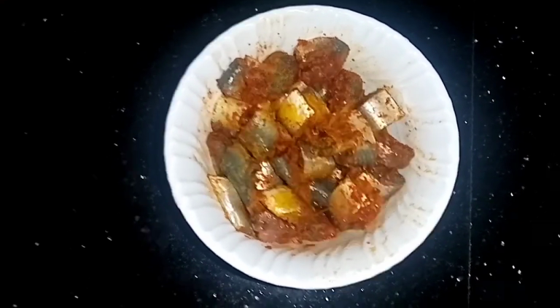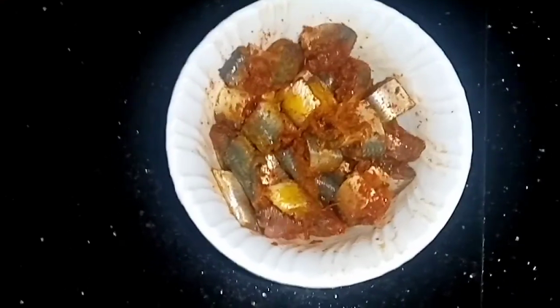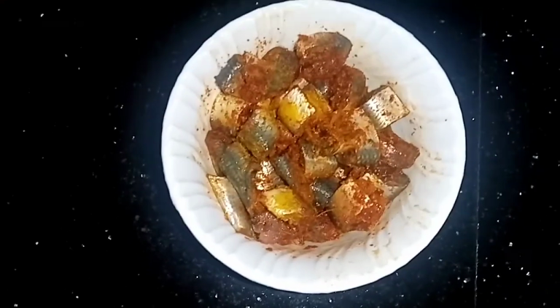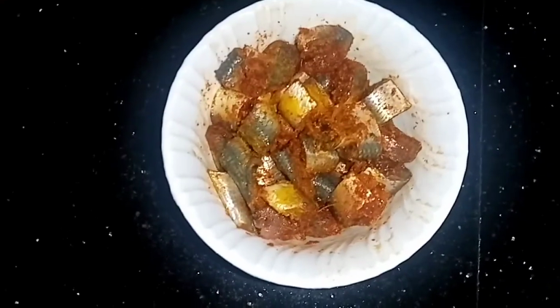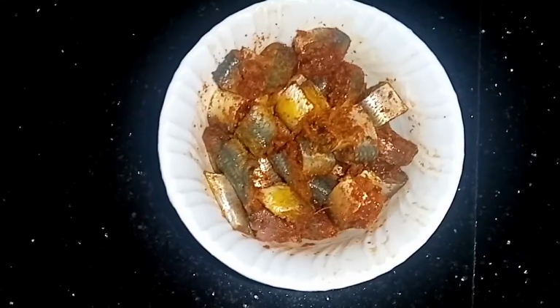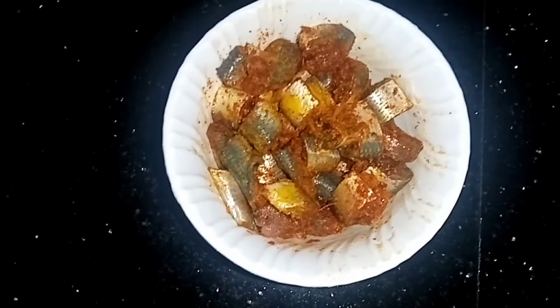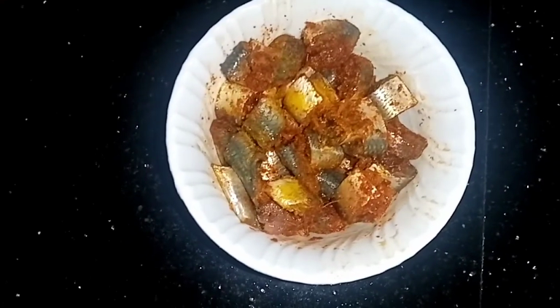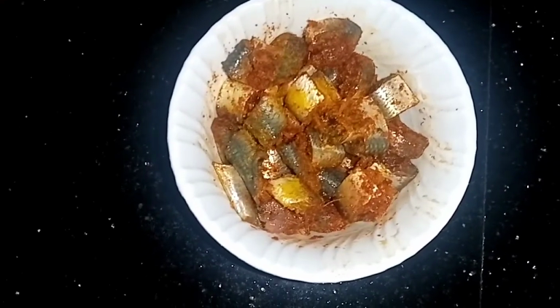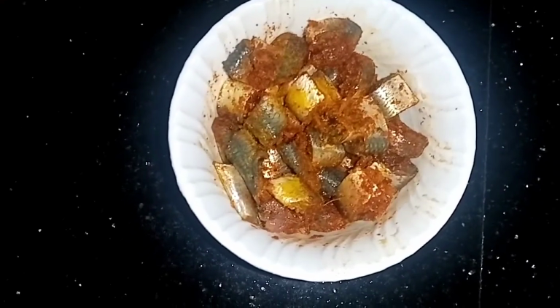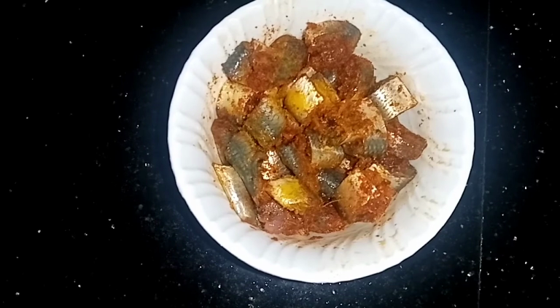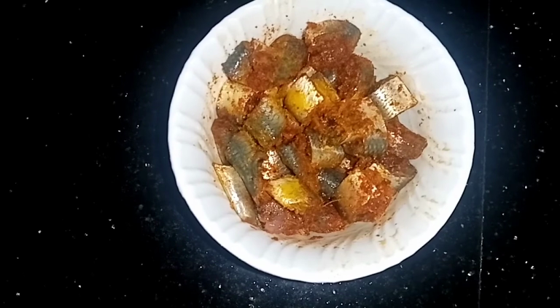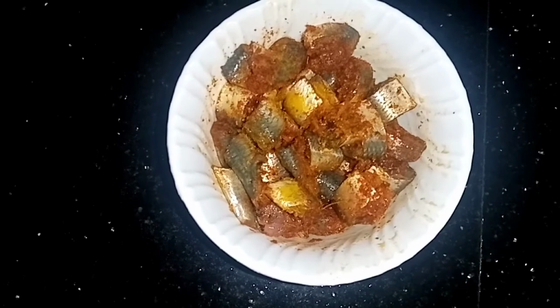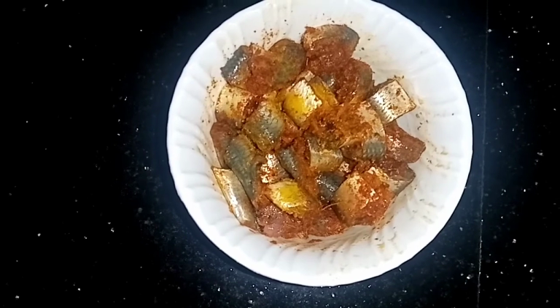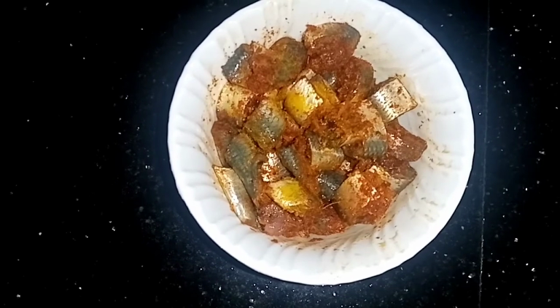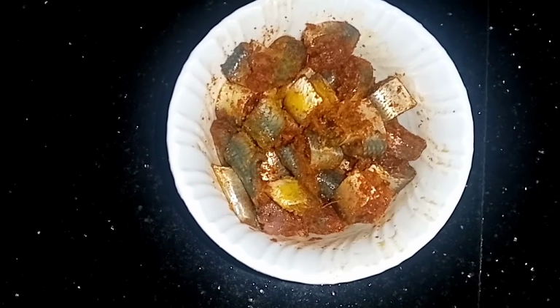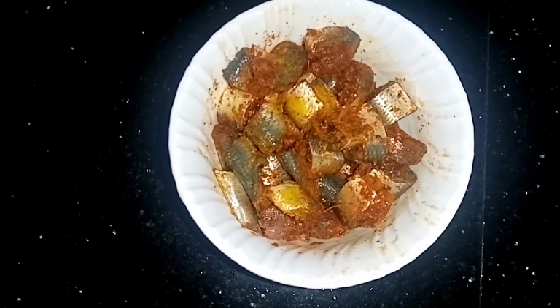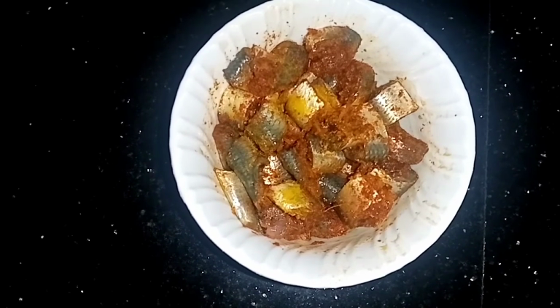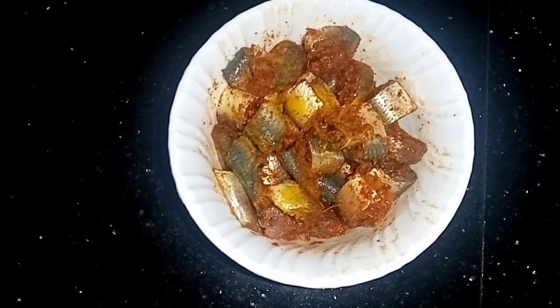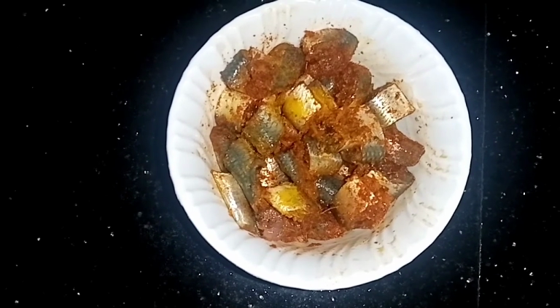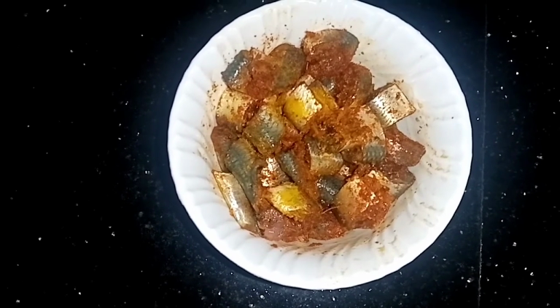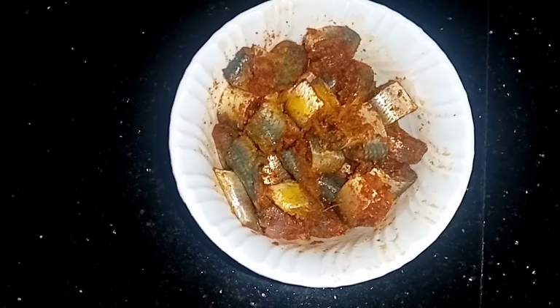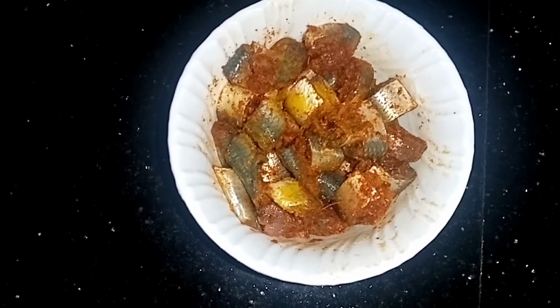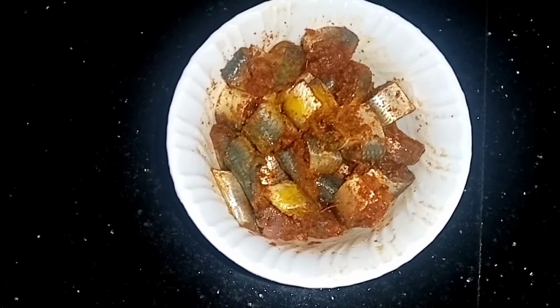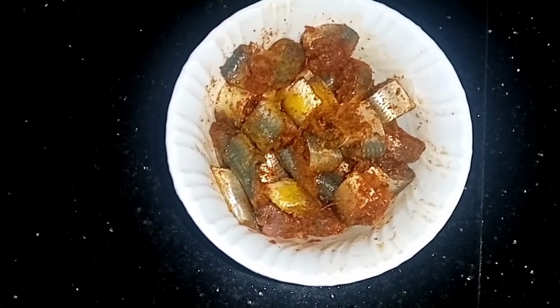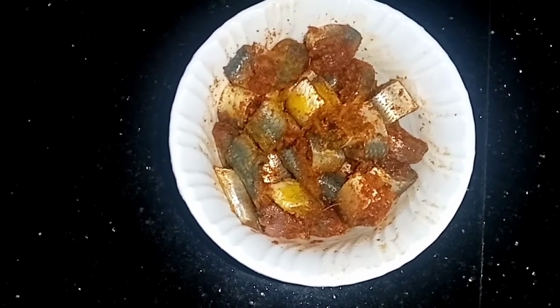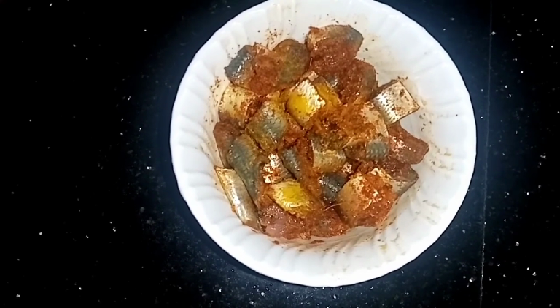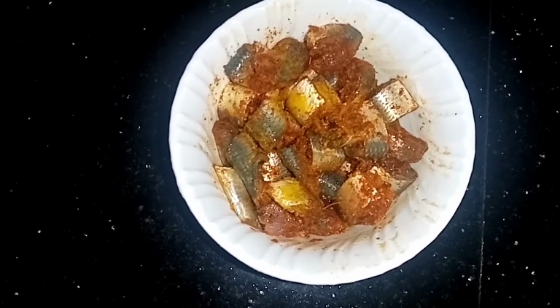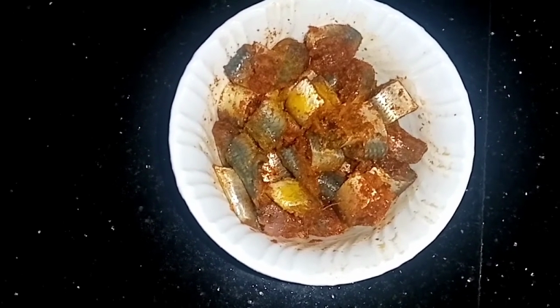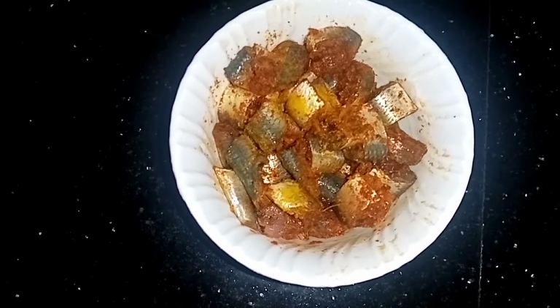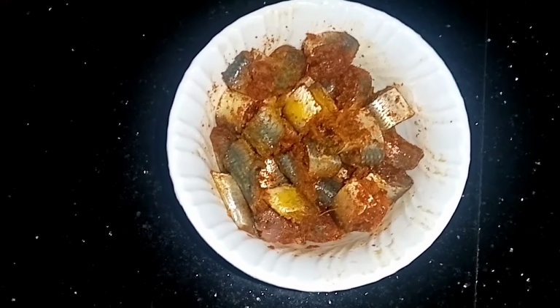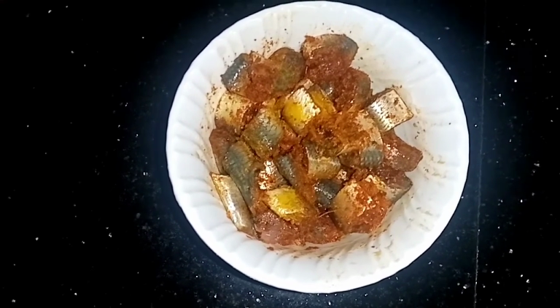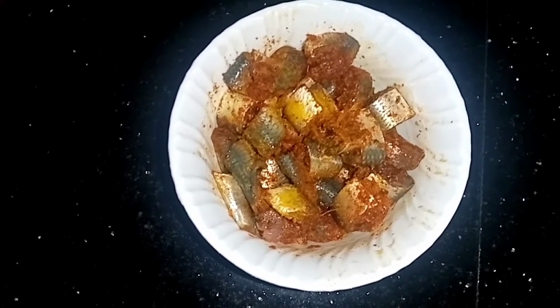I recommend you to add to the vegan sauce. Clean it in the usual style.